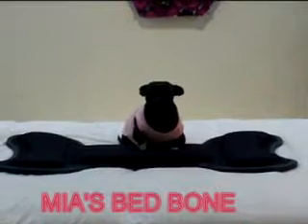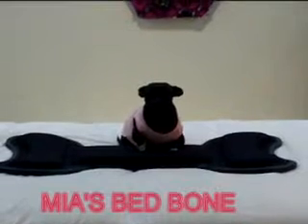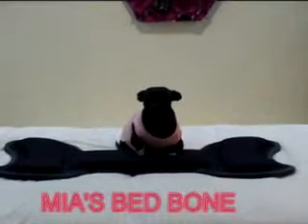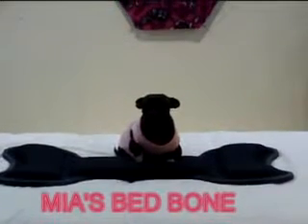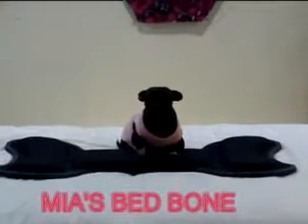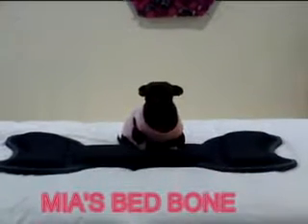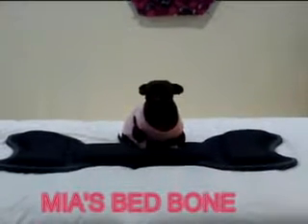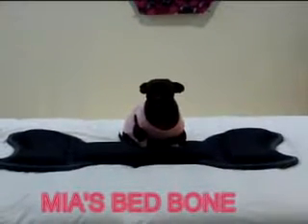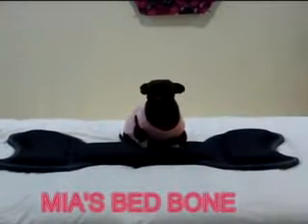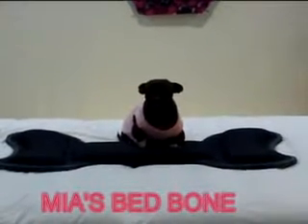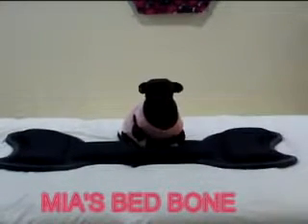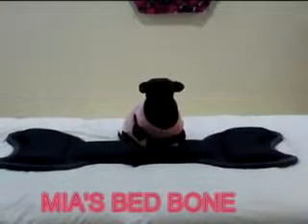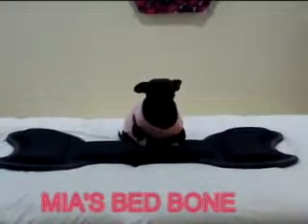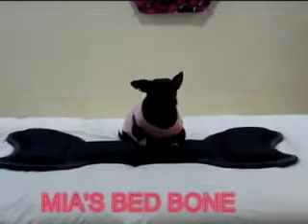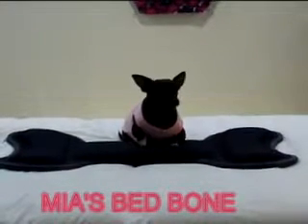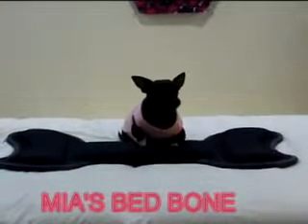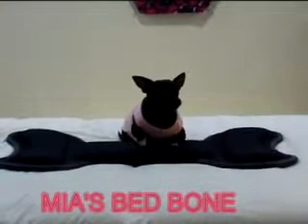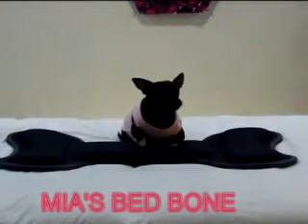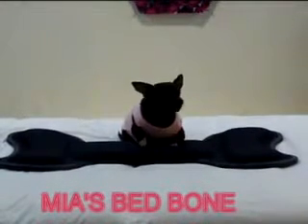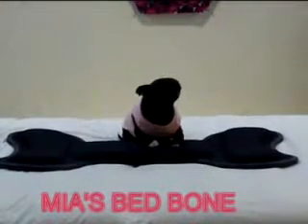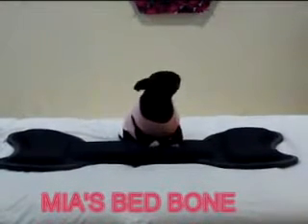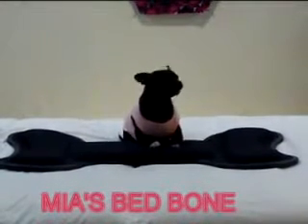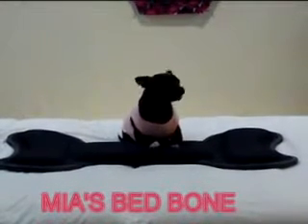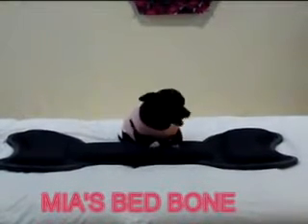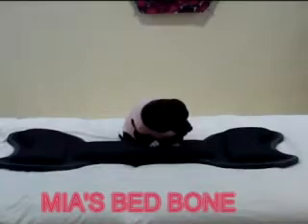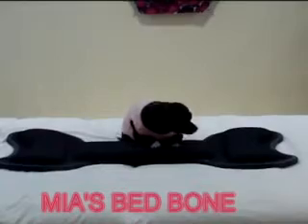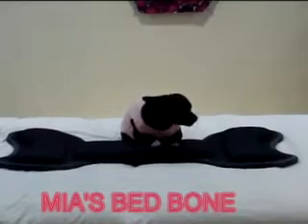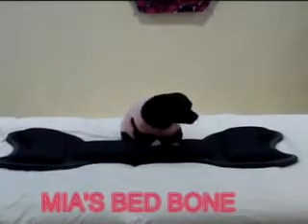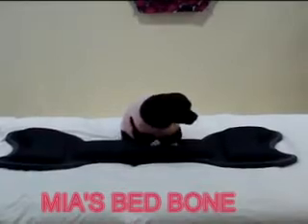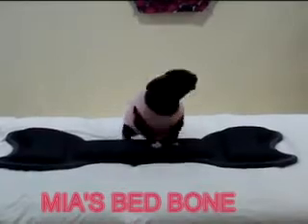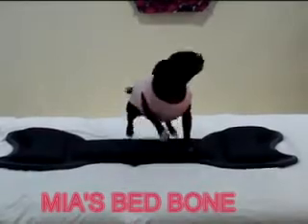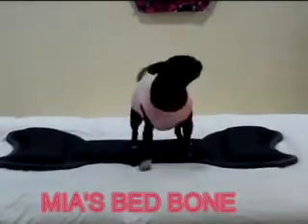Hey little doggy, that bone is not for you. That bone is for big dogs.